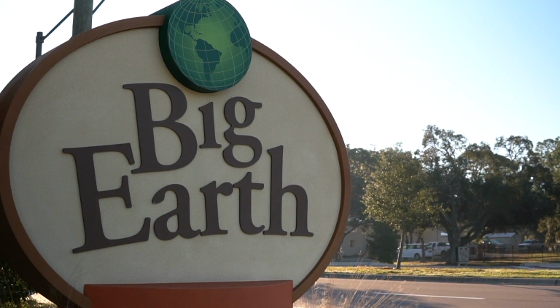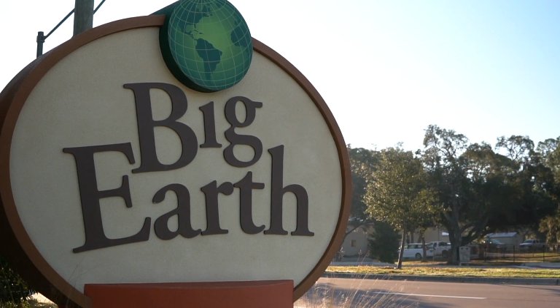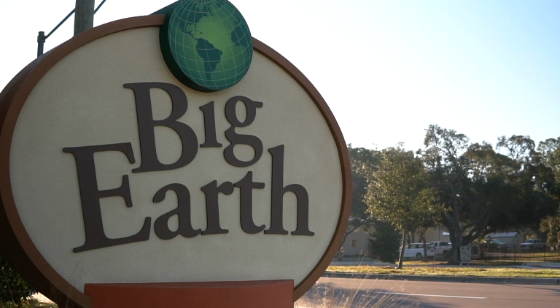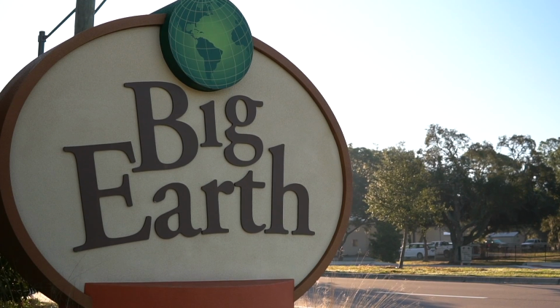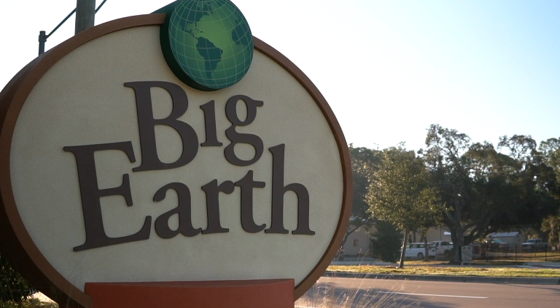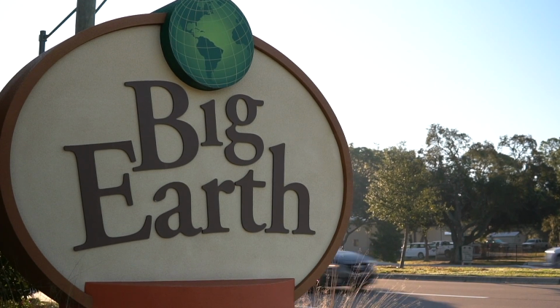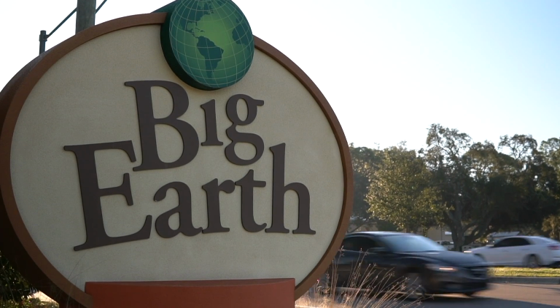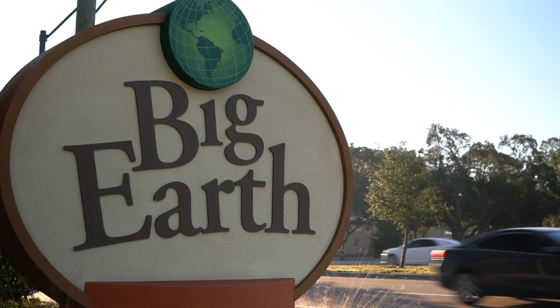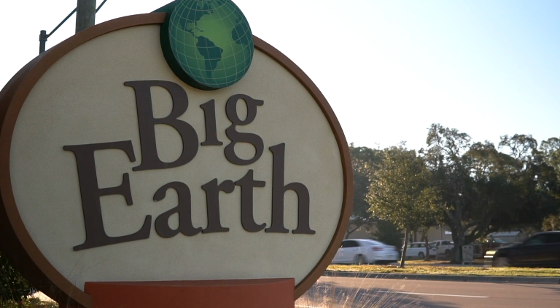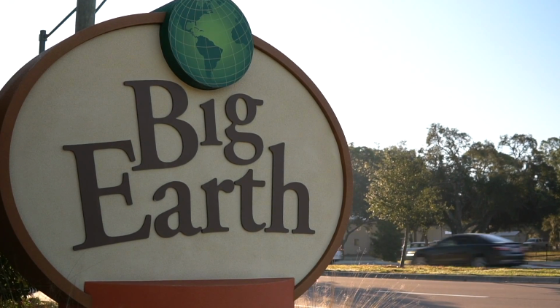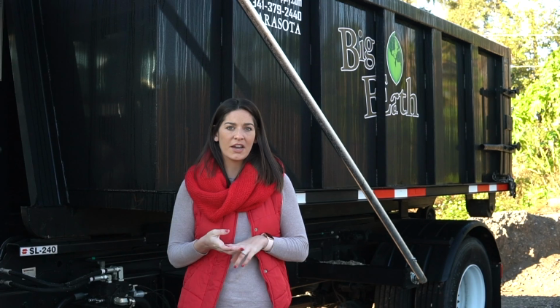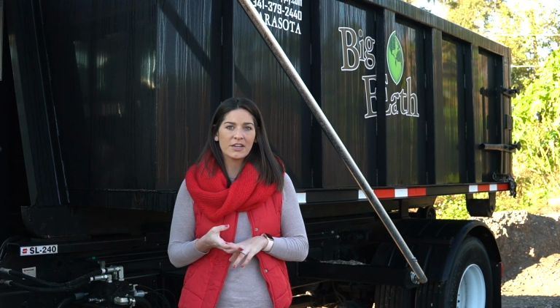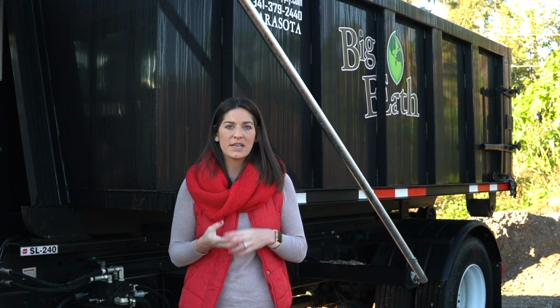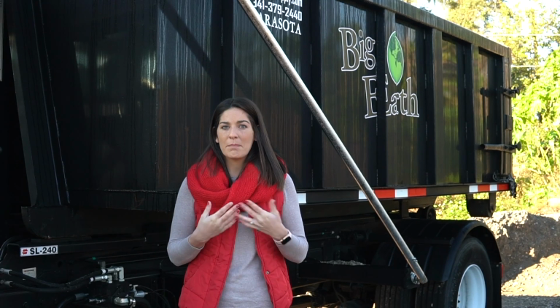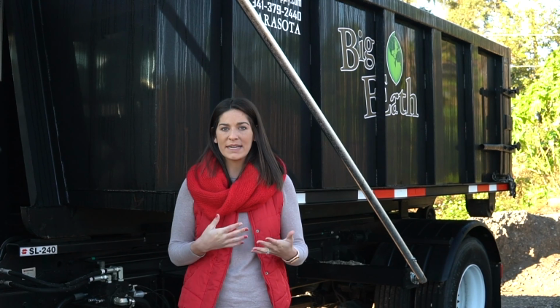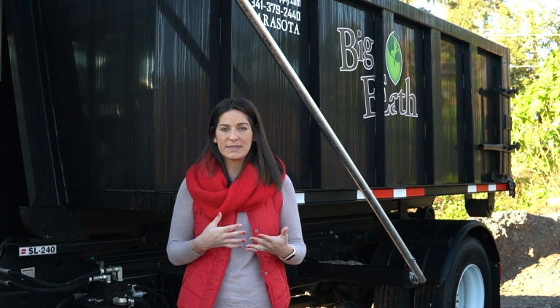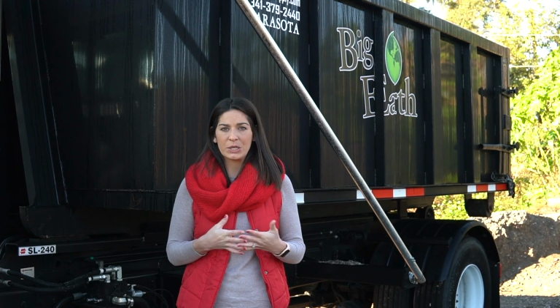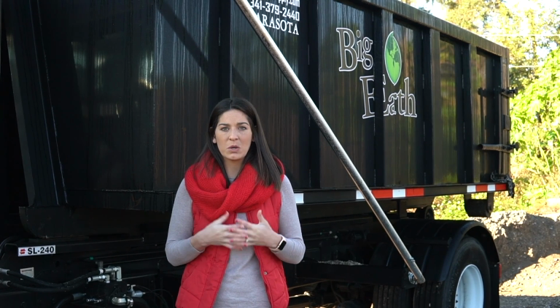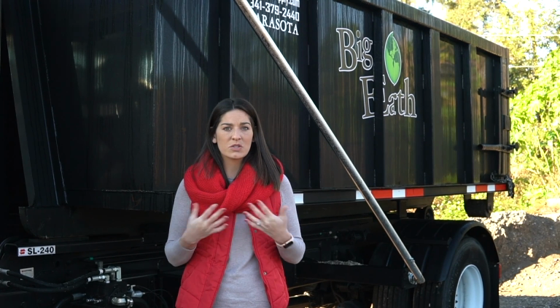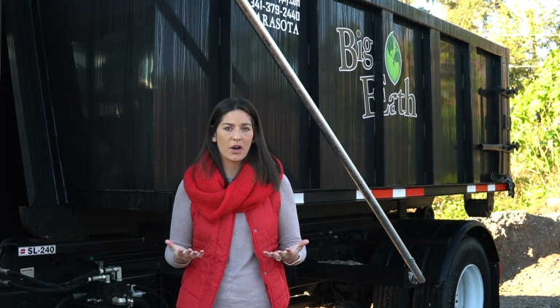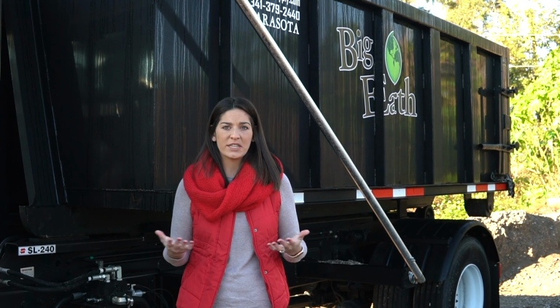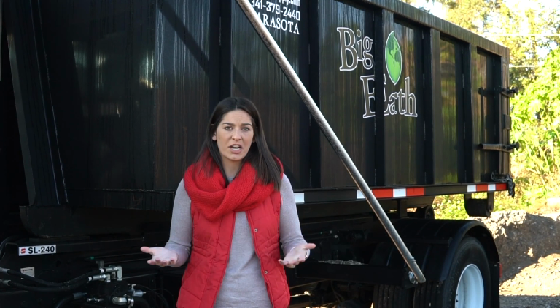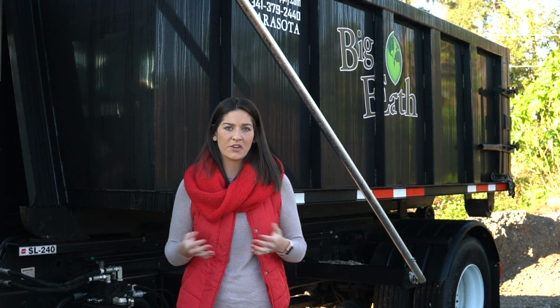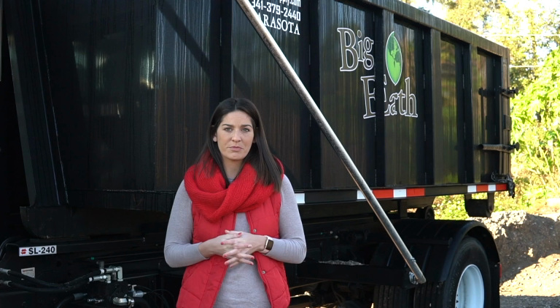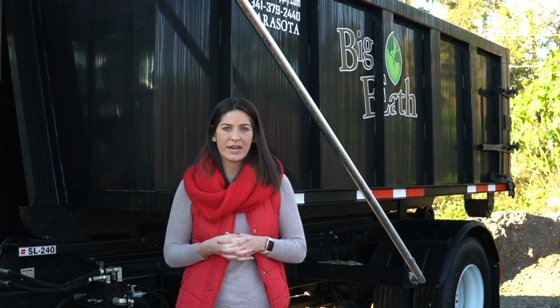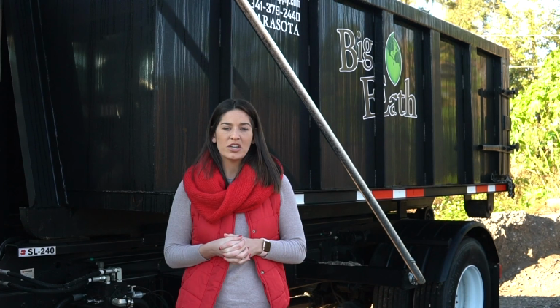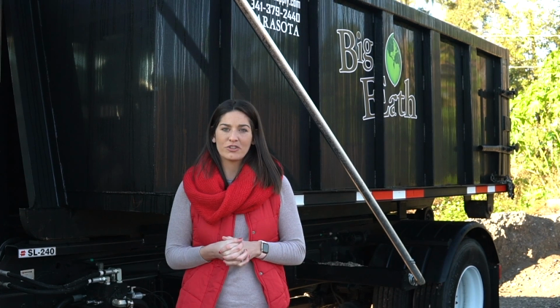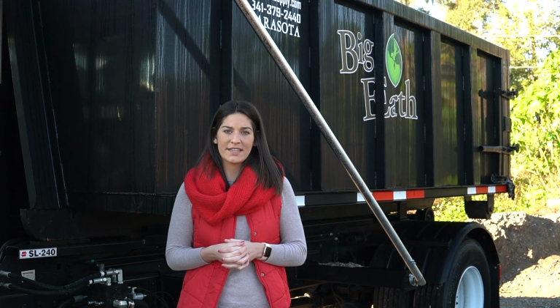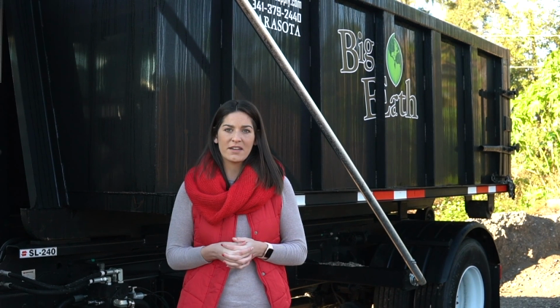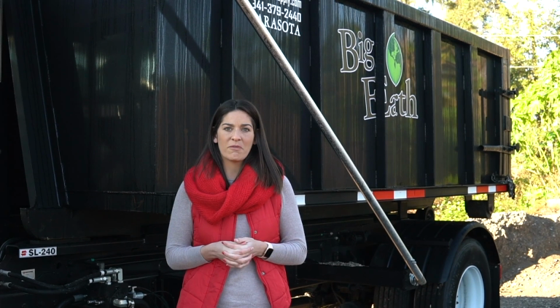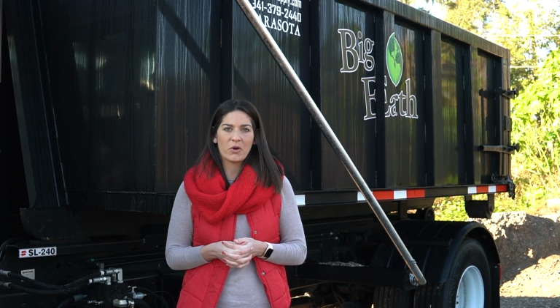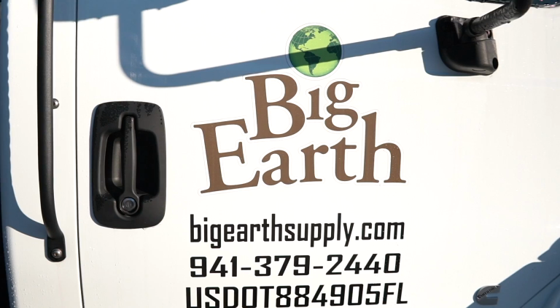We can haul away green waste, tires, mixed materials, garbage, and other debris straight to the dump for you.